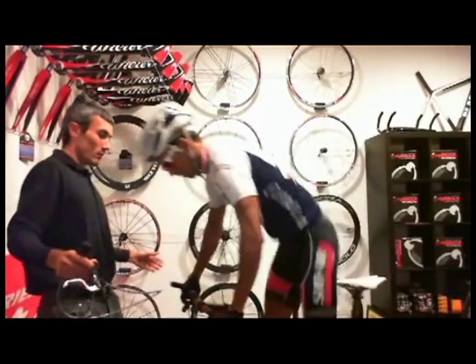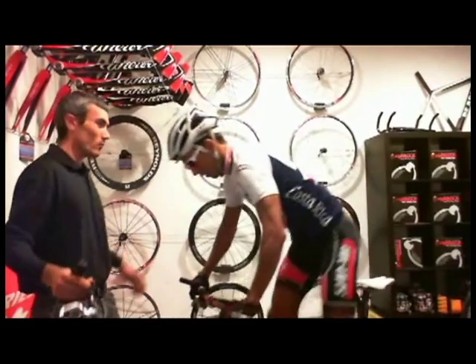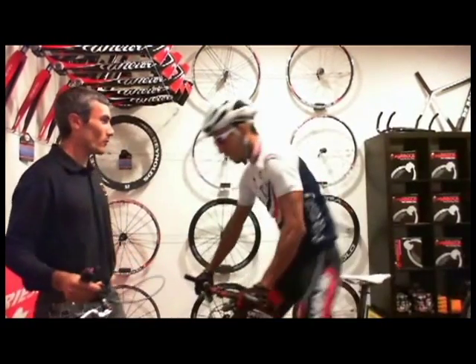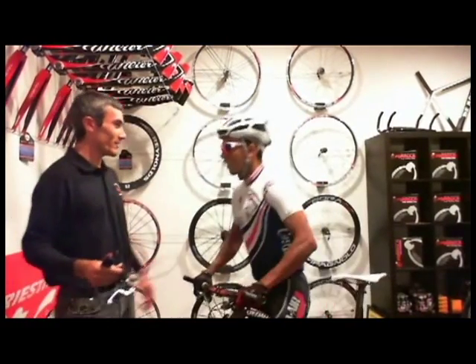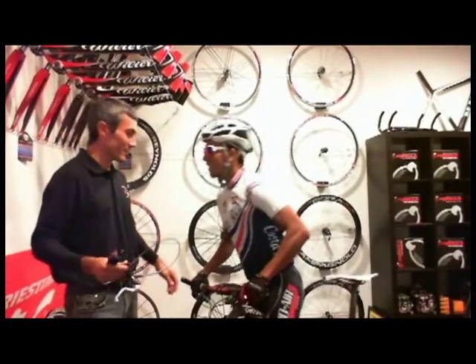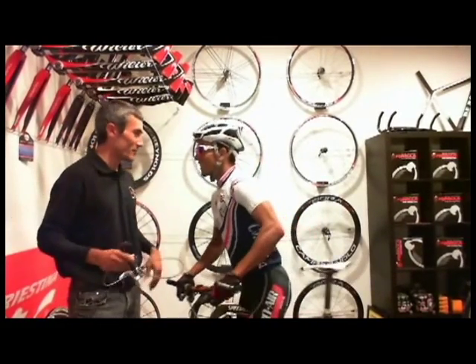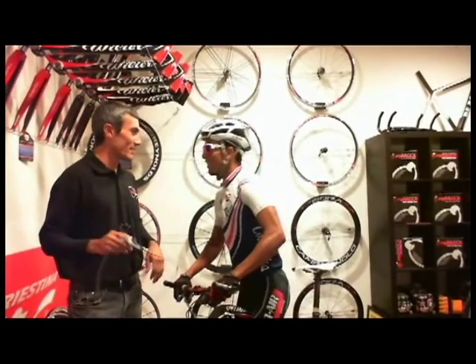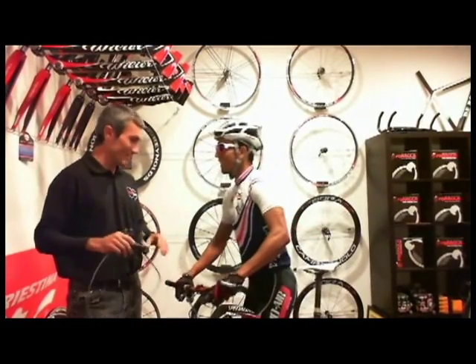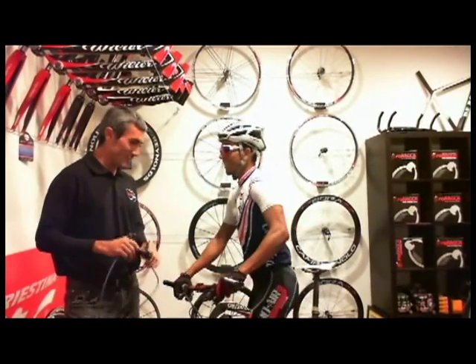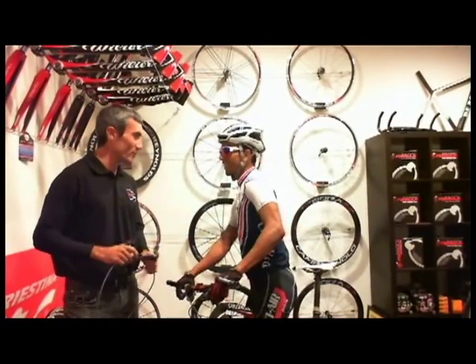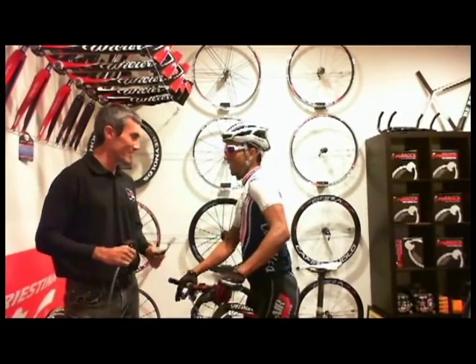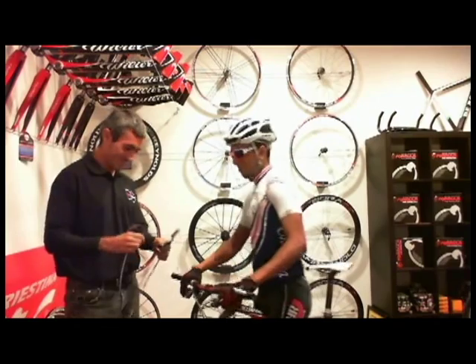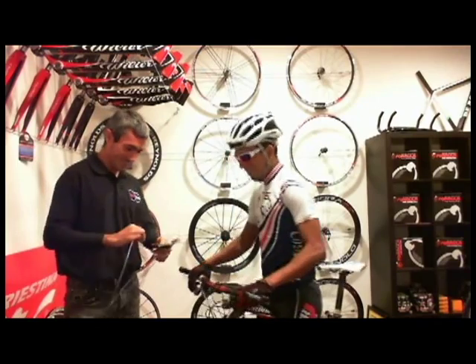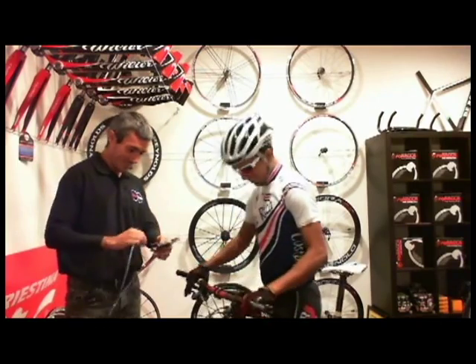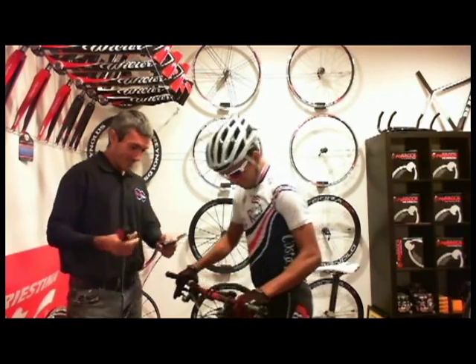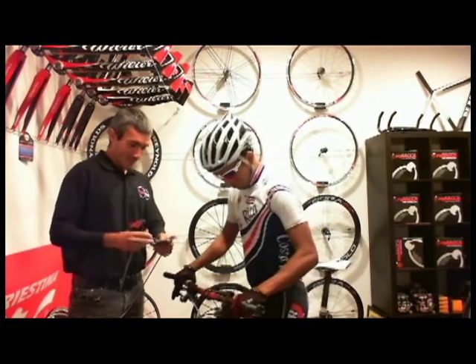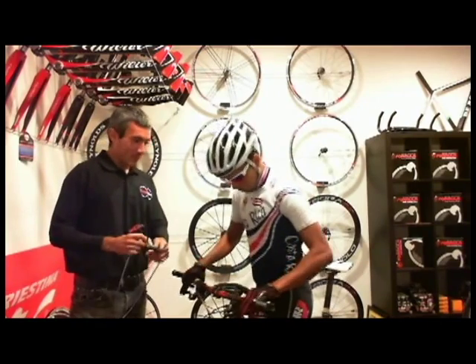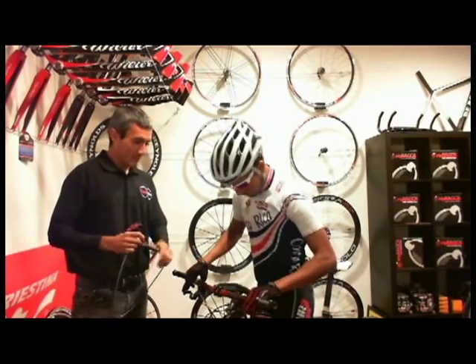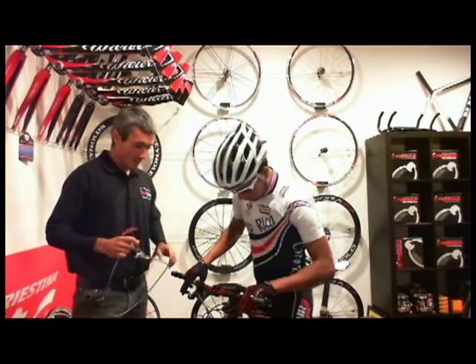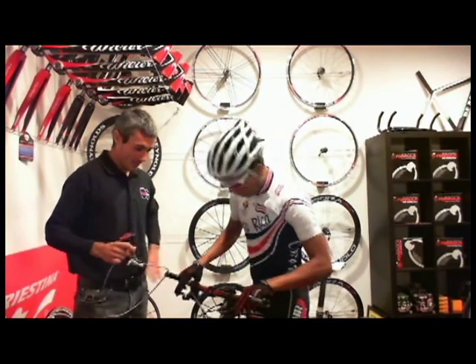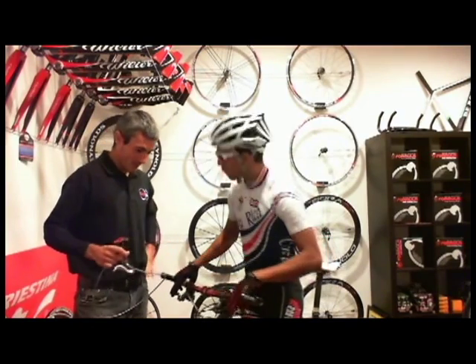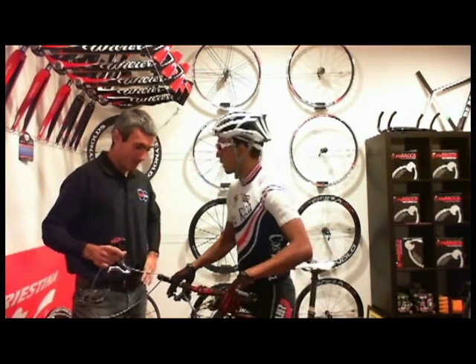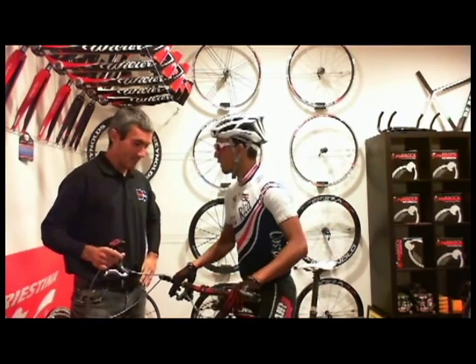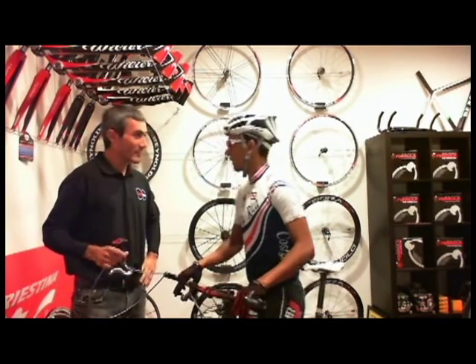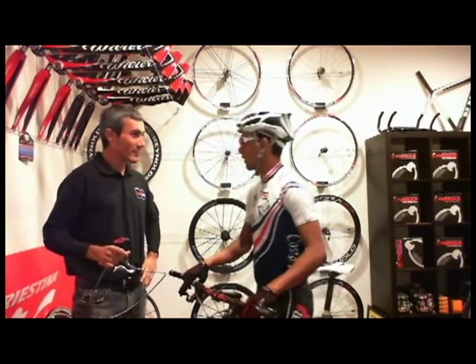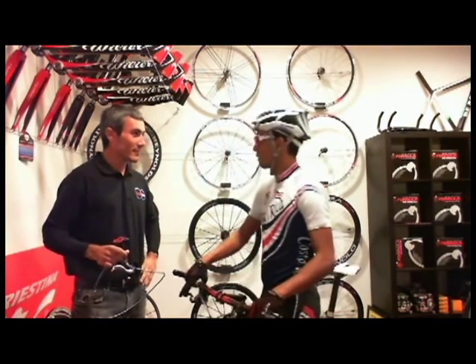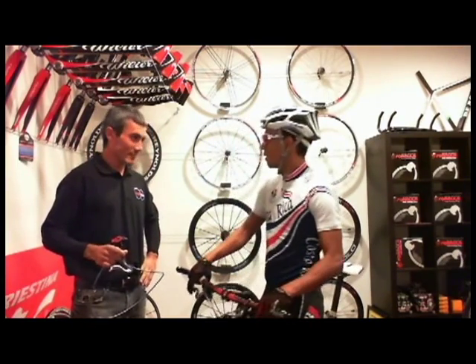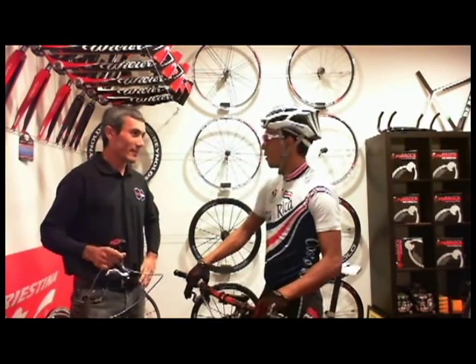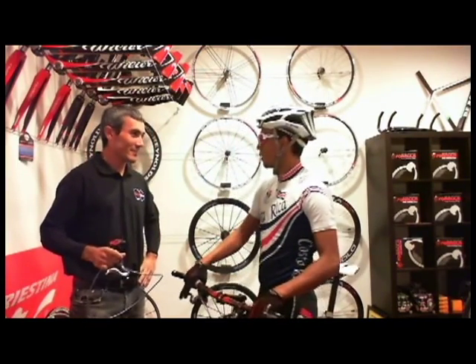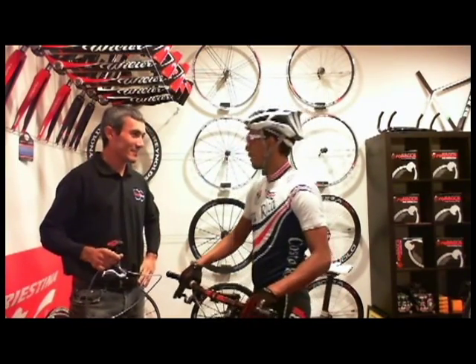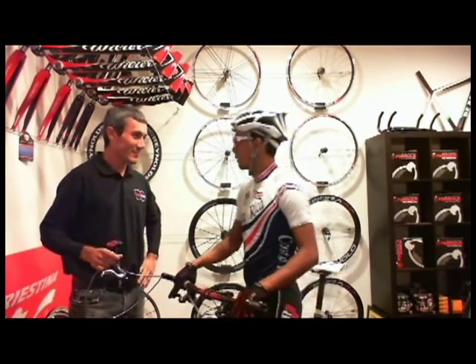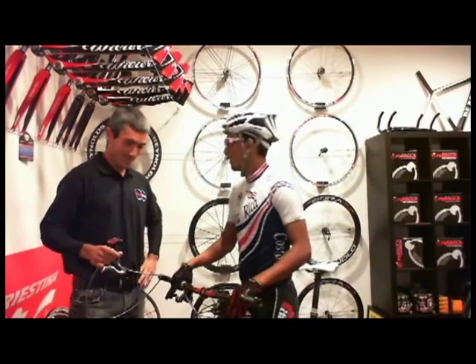Whoa, how's it going? Manny, how are you doing? I'm doing well. Sorry, these brakes are too powerful. I kind of went OTB there.